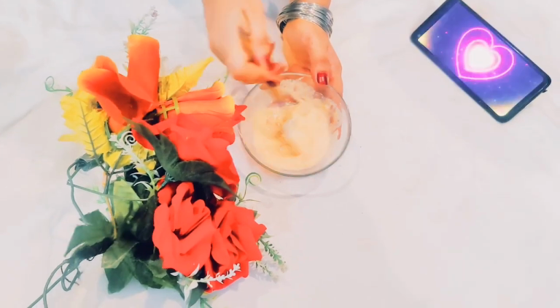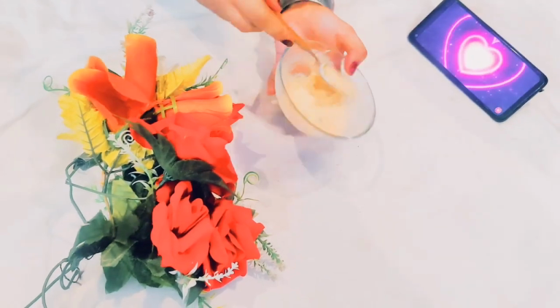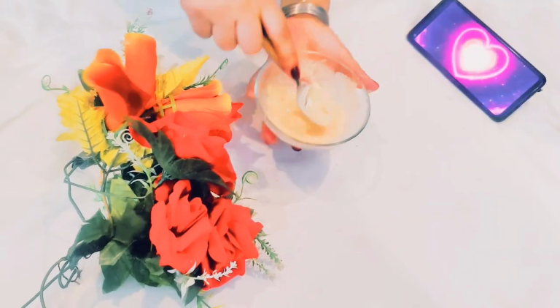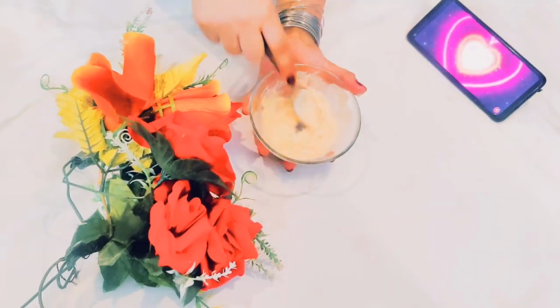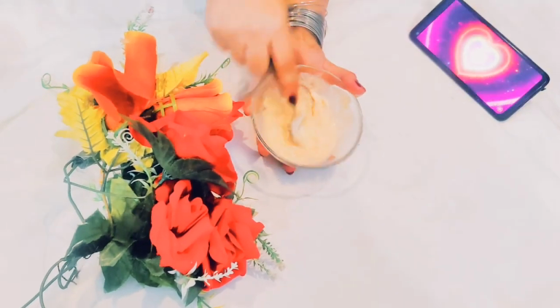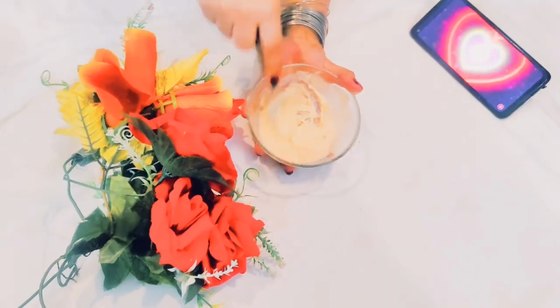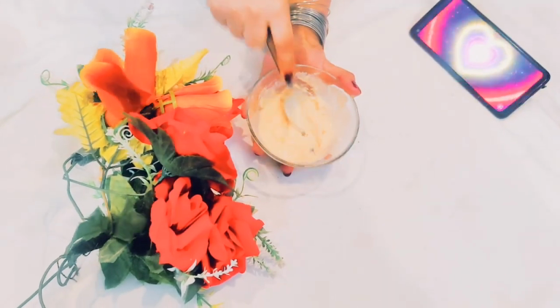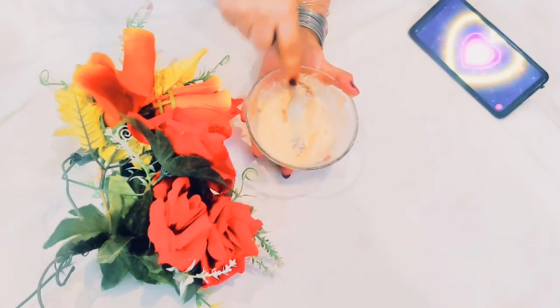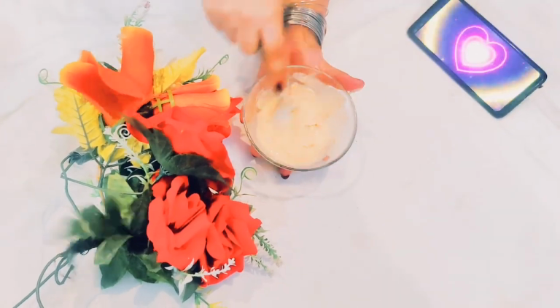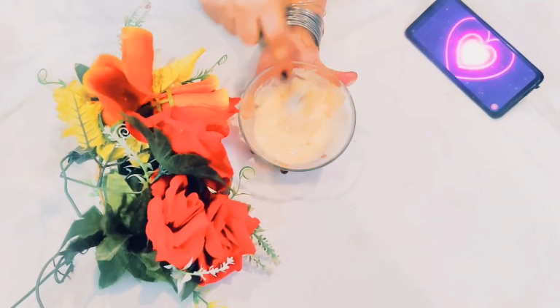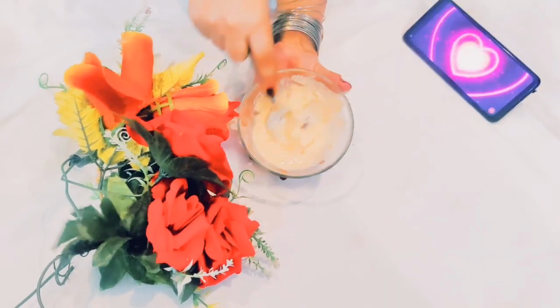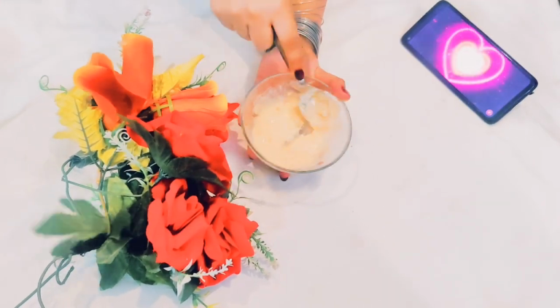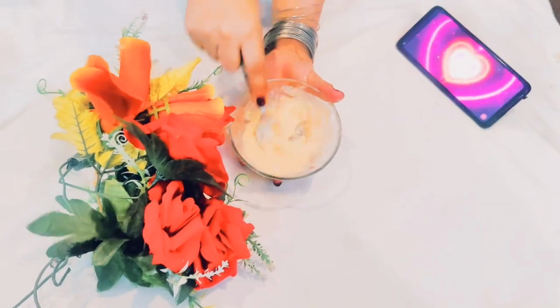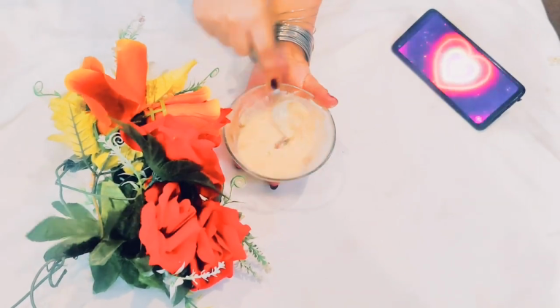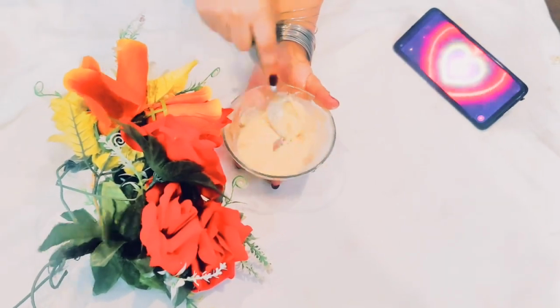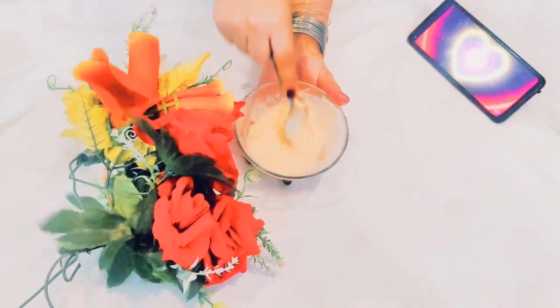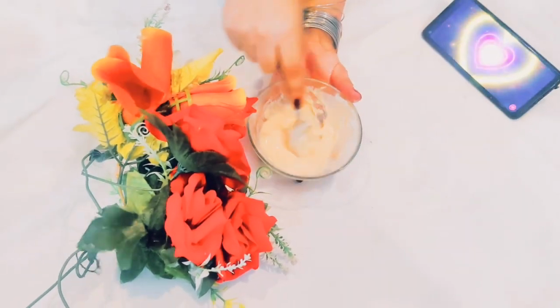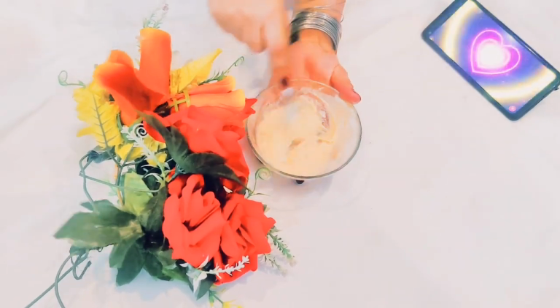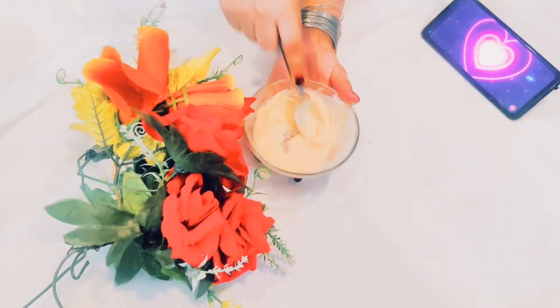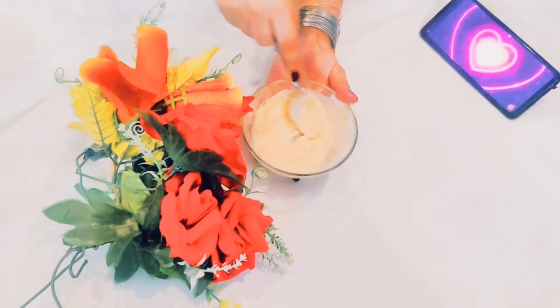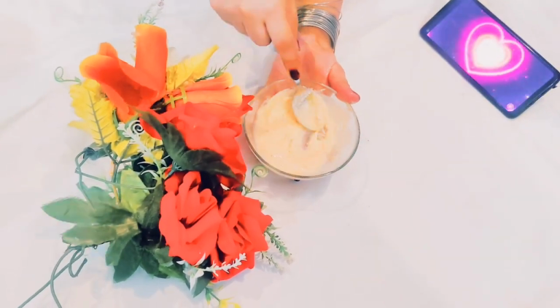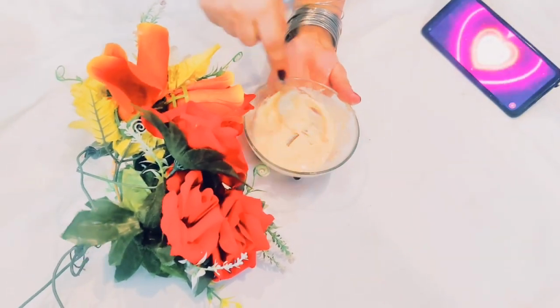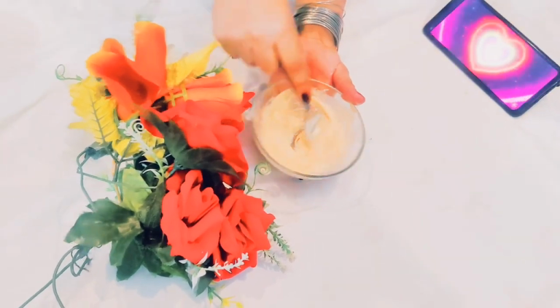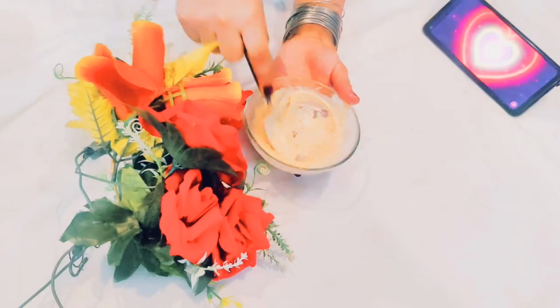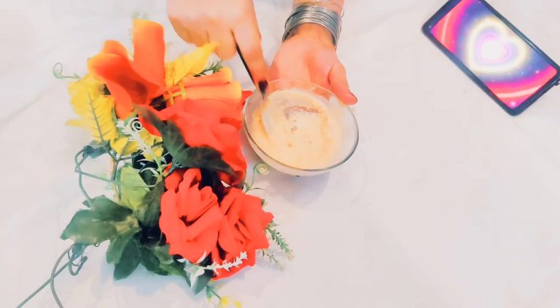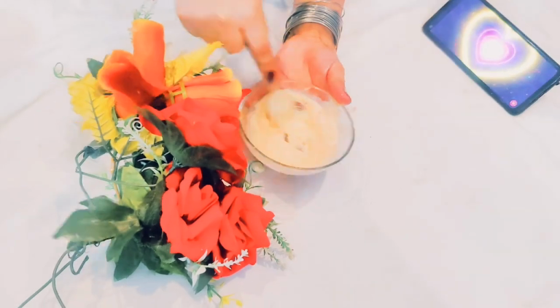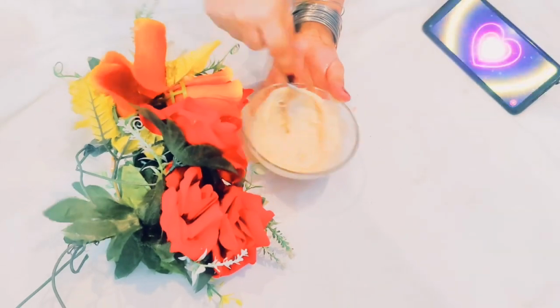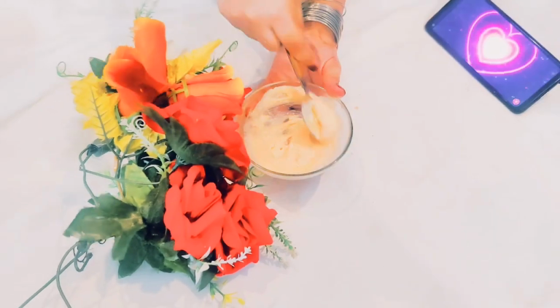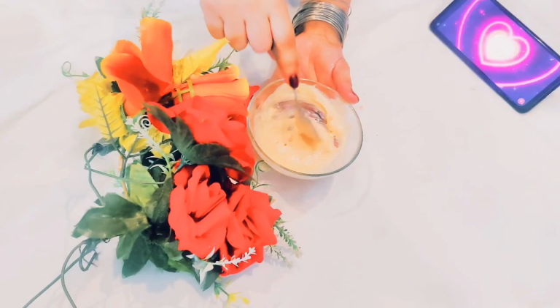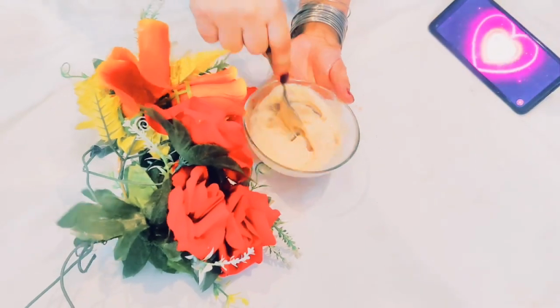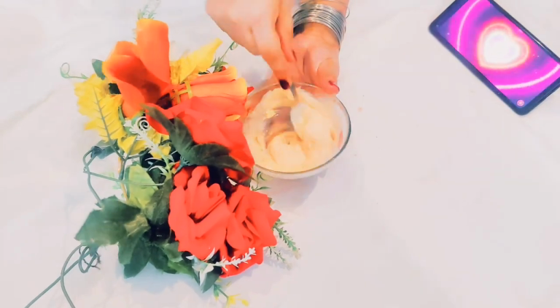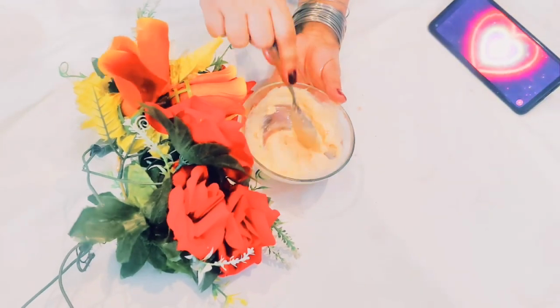There are many ingredients that are available in your house and in your kitchen. If you don't know how to use them, let's see how to use them.